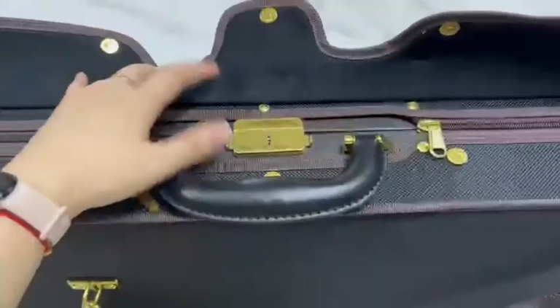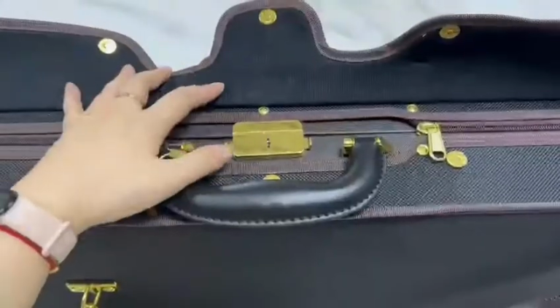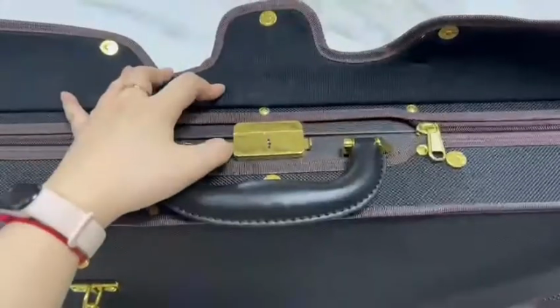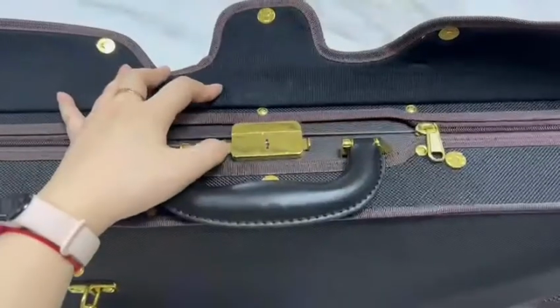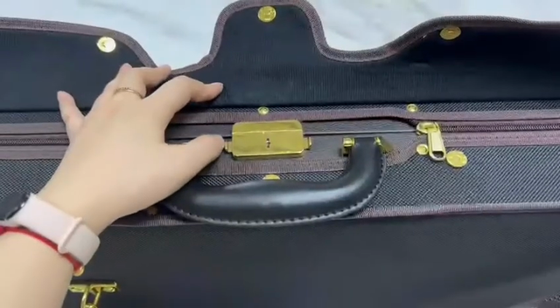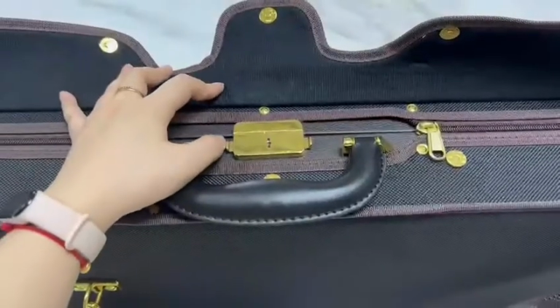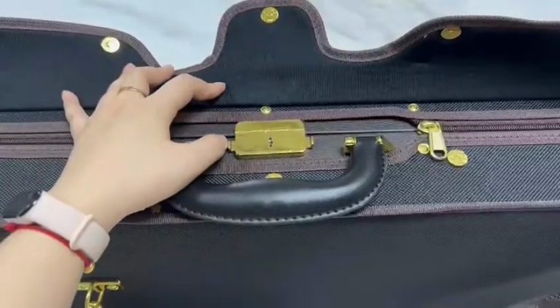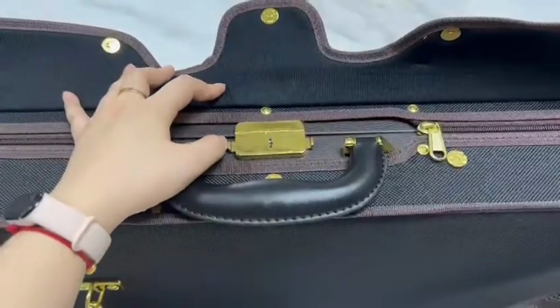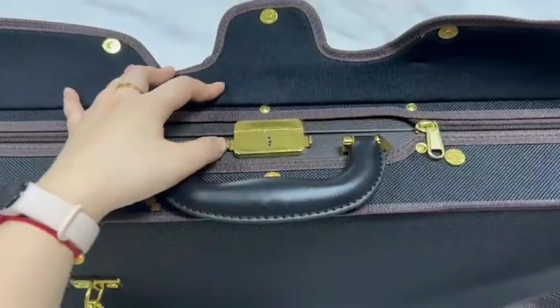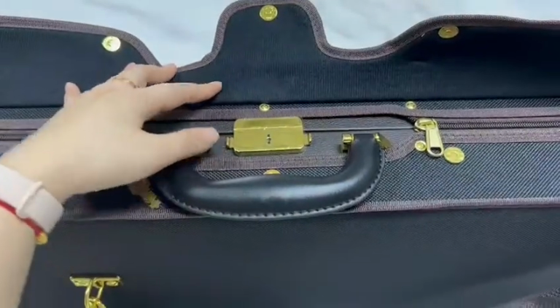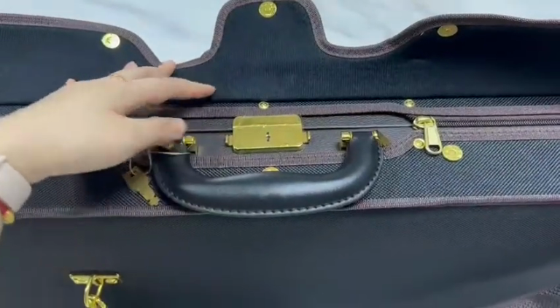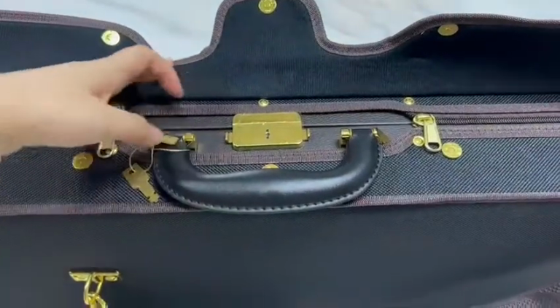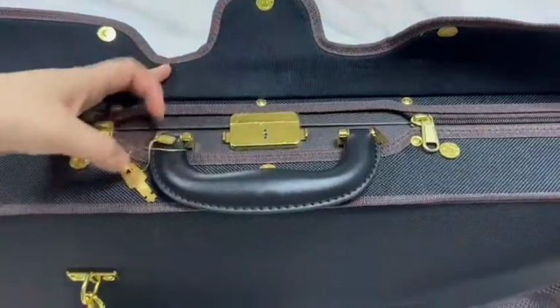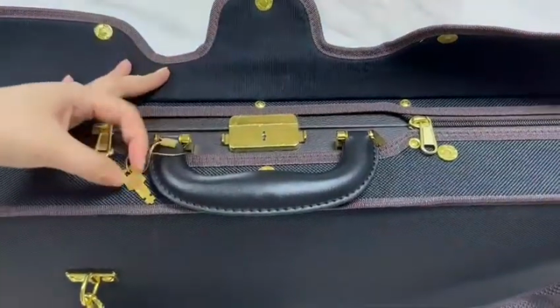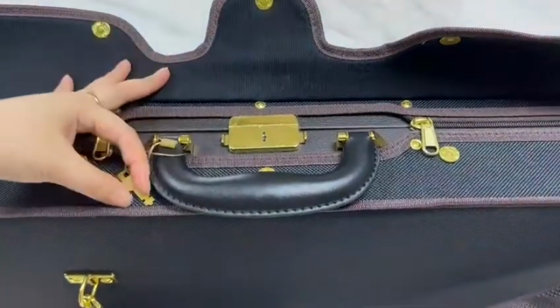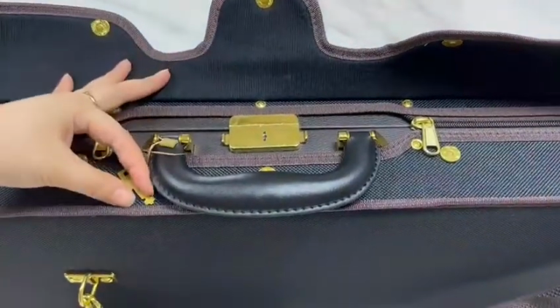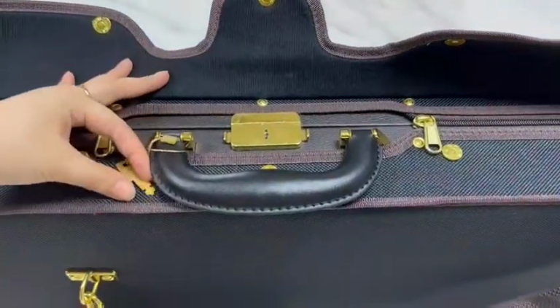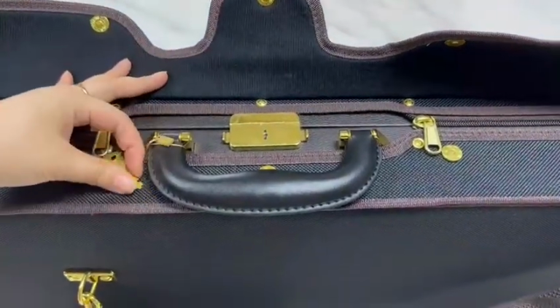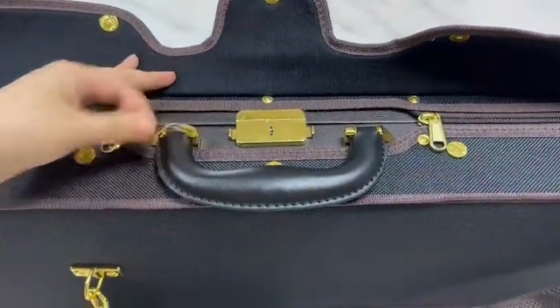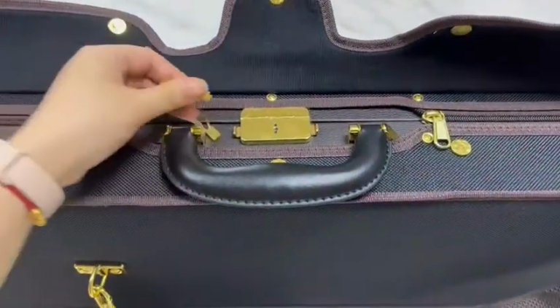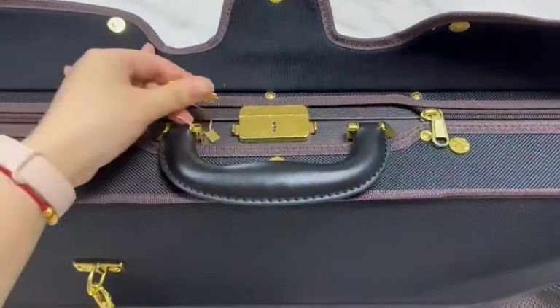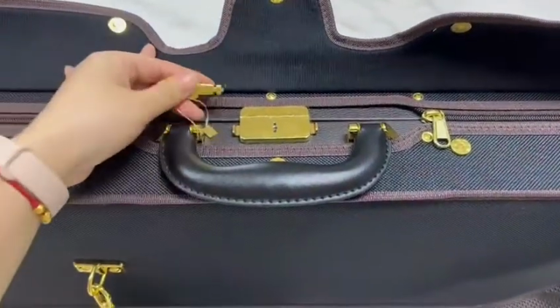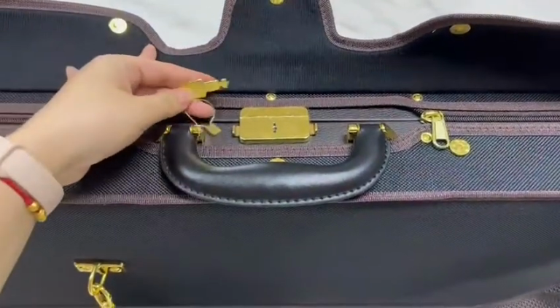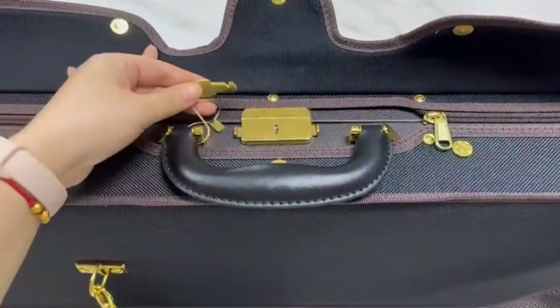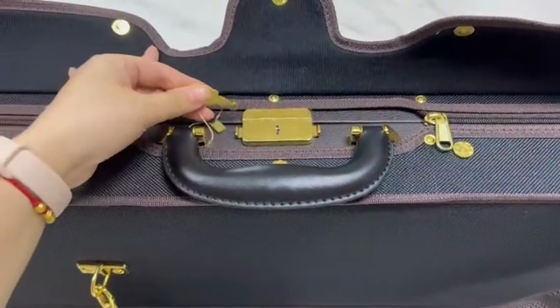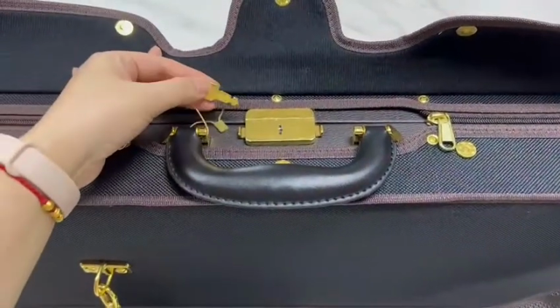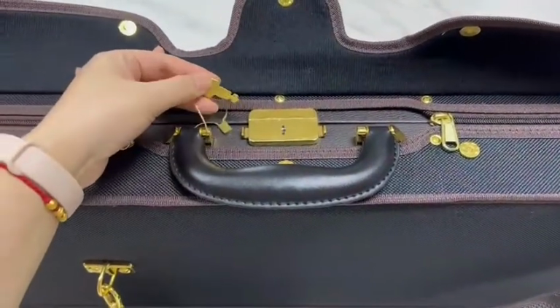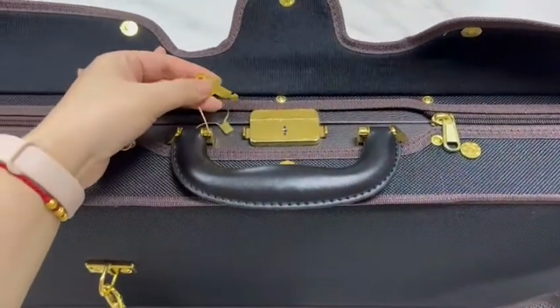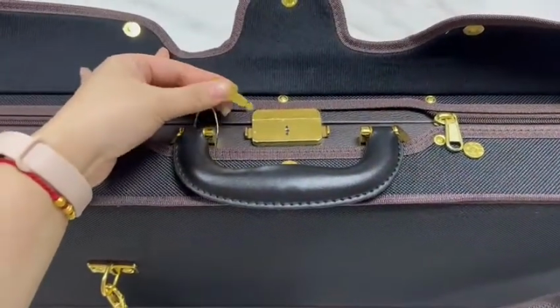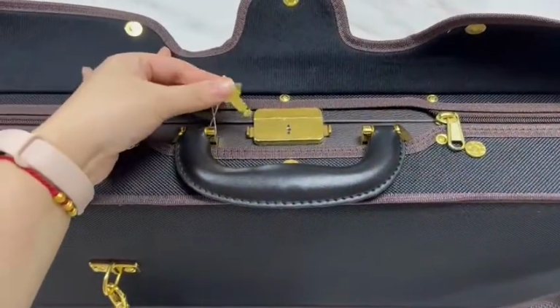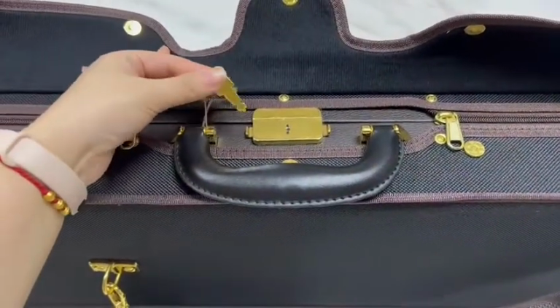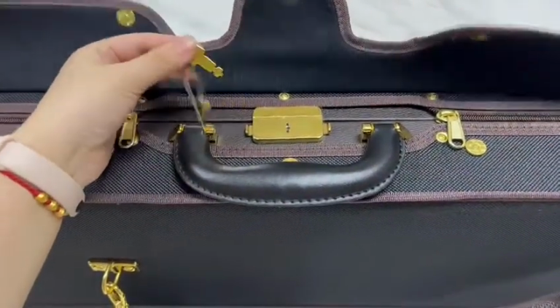Here is a main lock, and this is a key, so you can lock the case if you need.